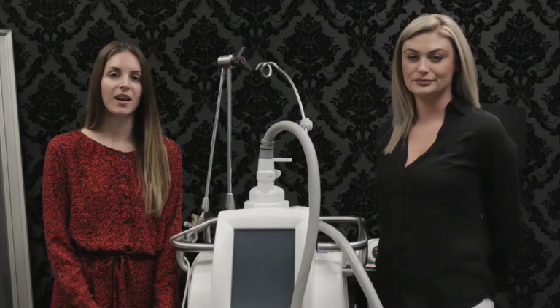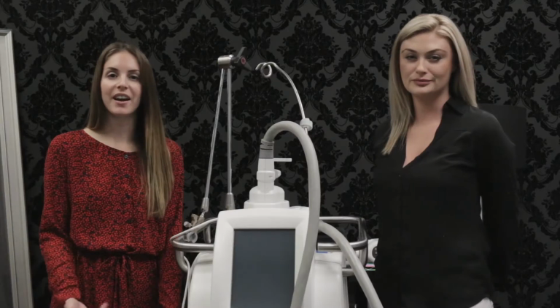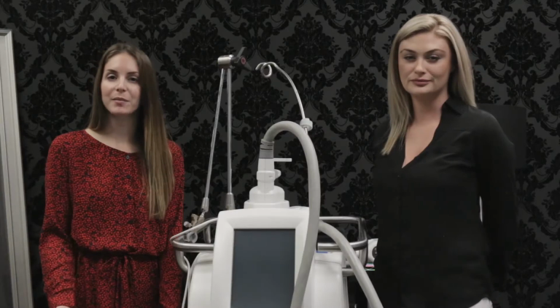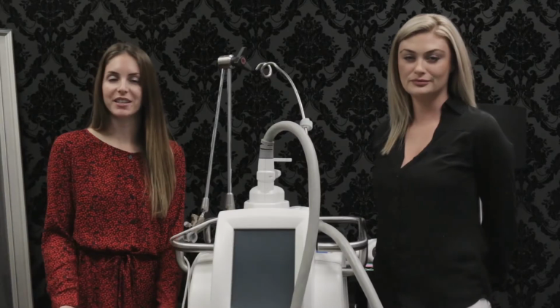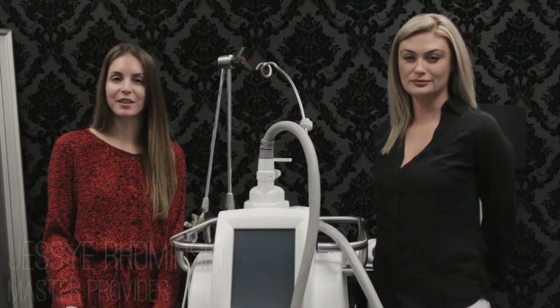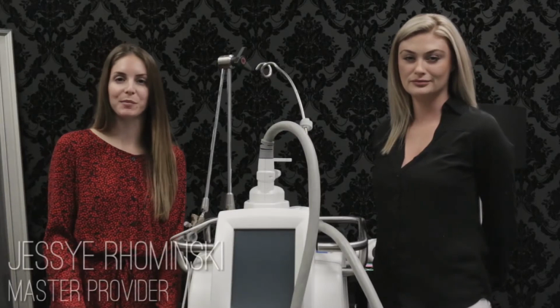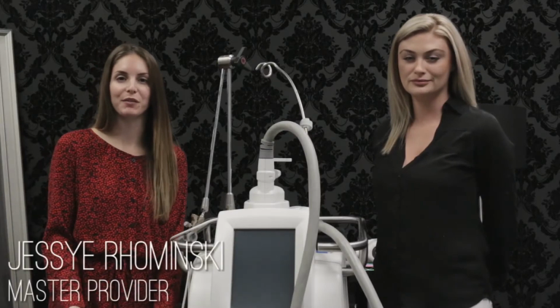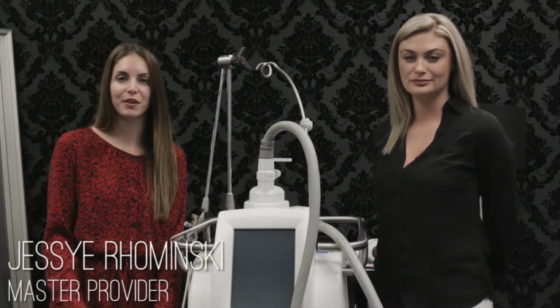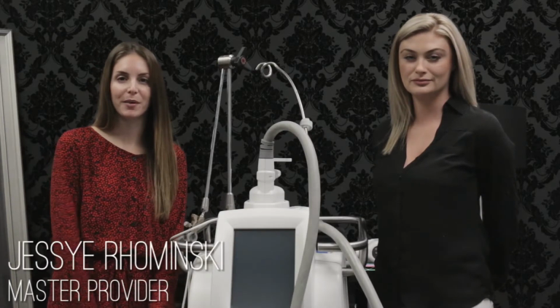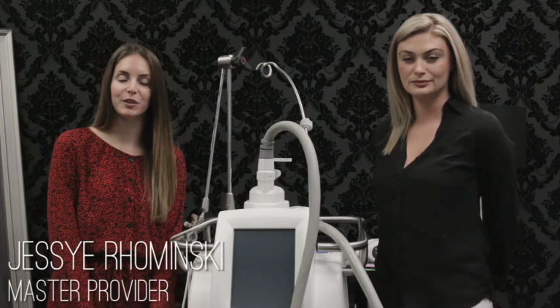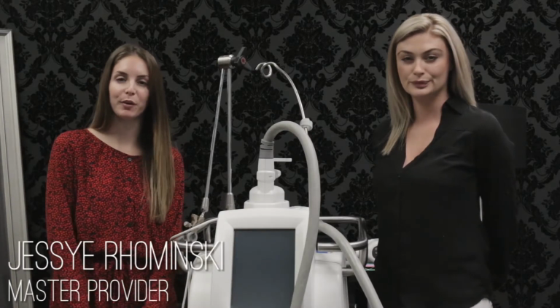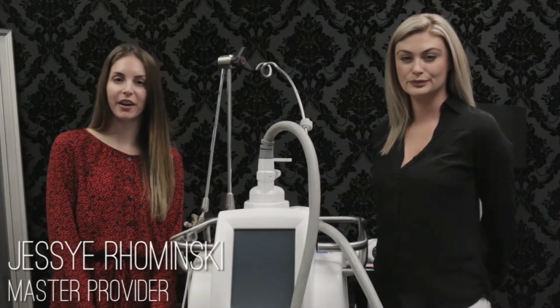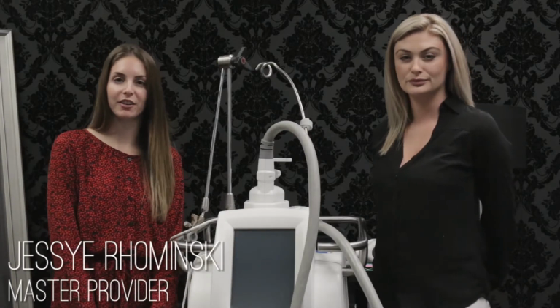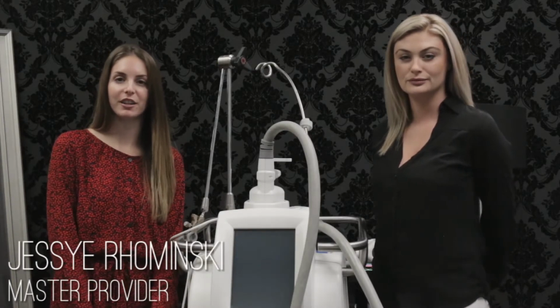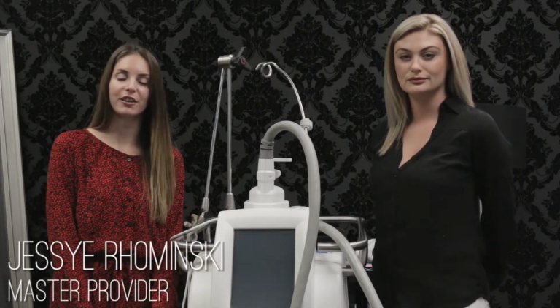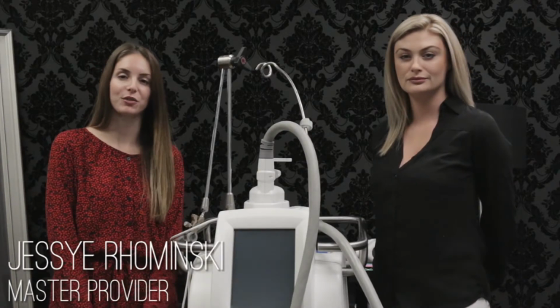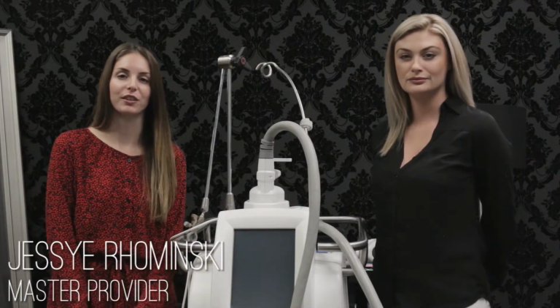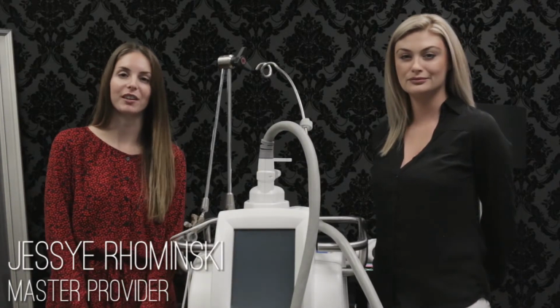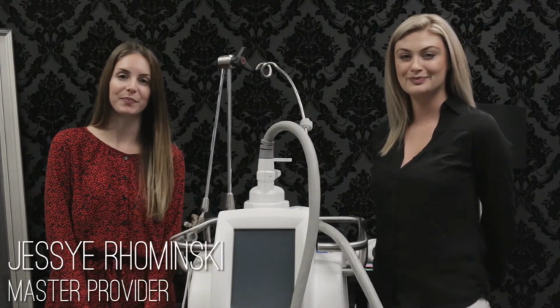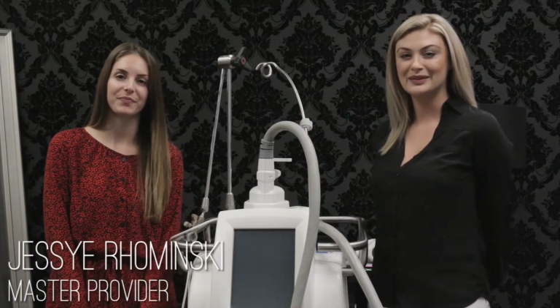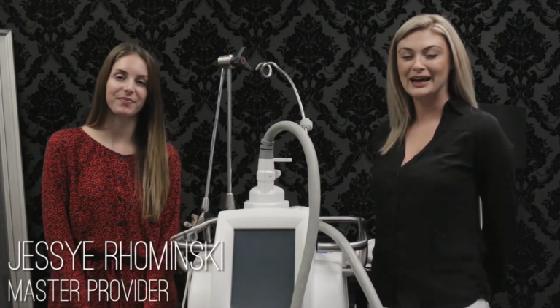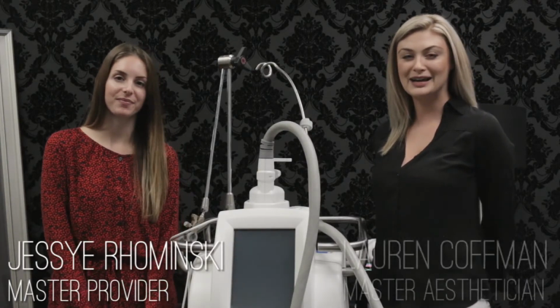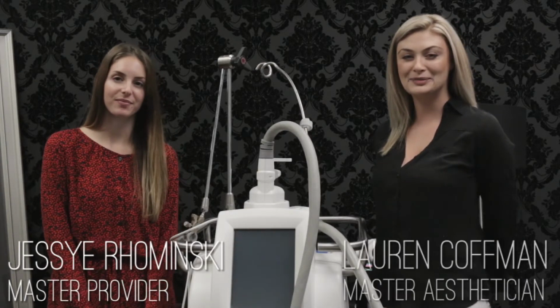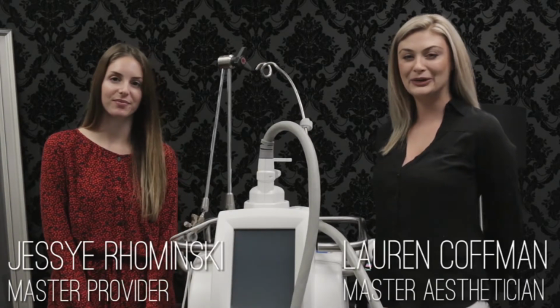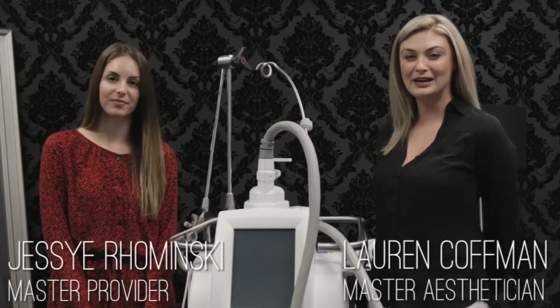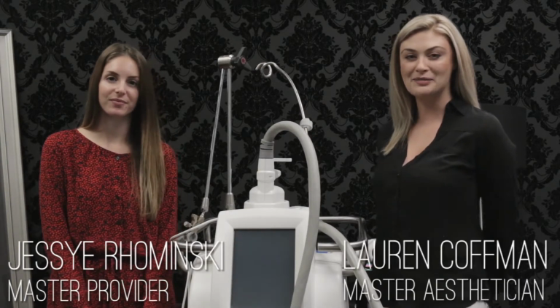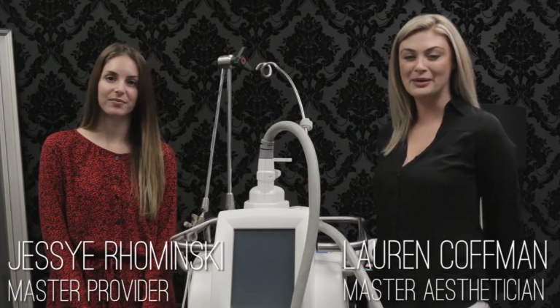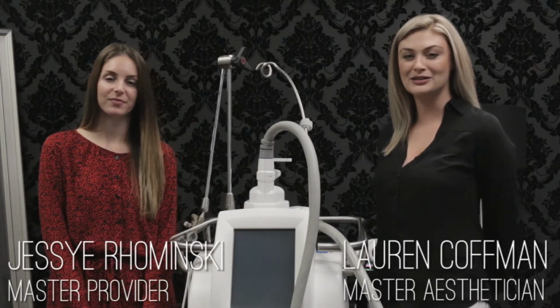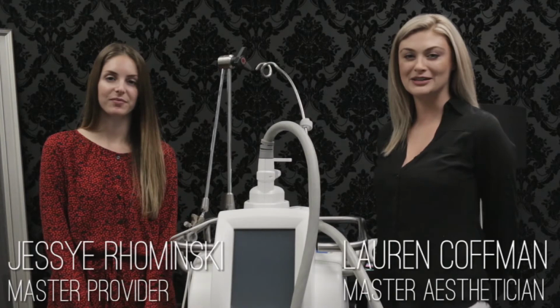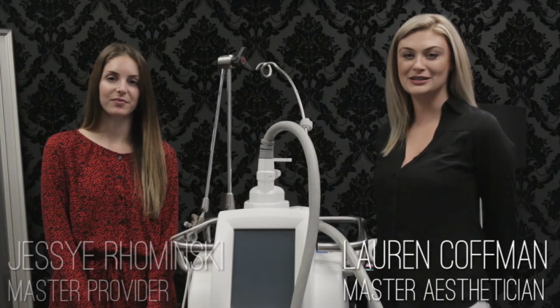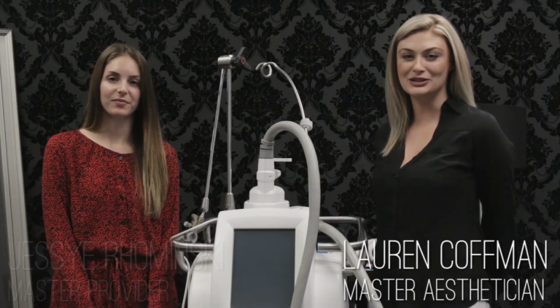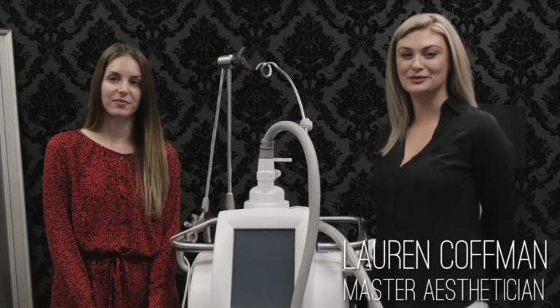Hi, I'm Jessie. I'm one of the master providers here at Jubilee. Hi, I'm Lauren. I'm a master esthetician.